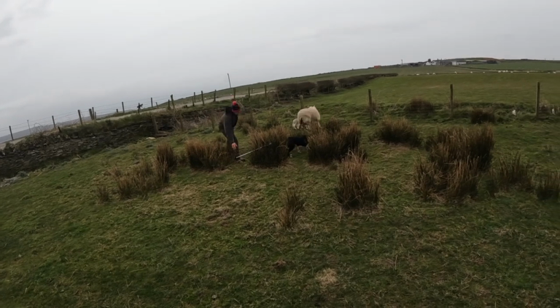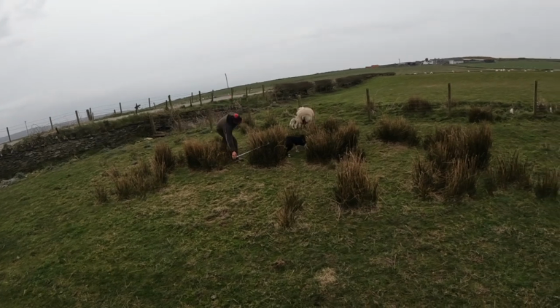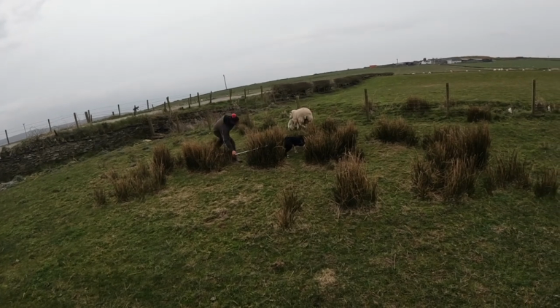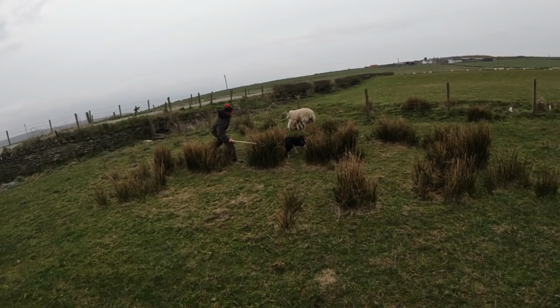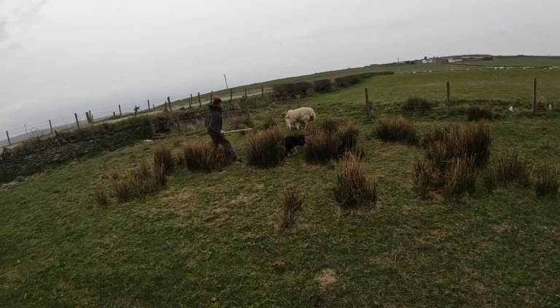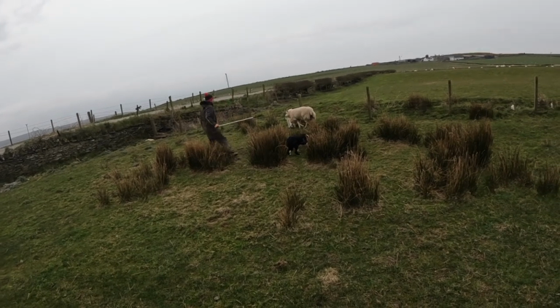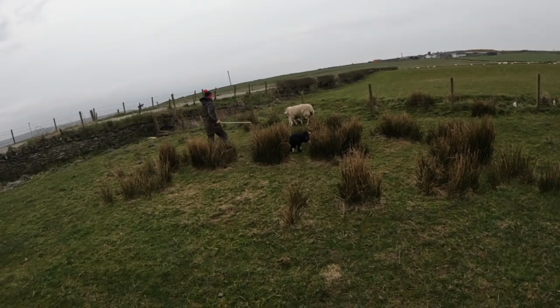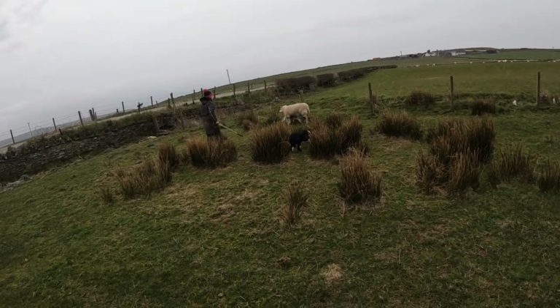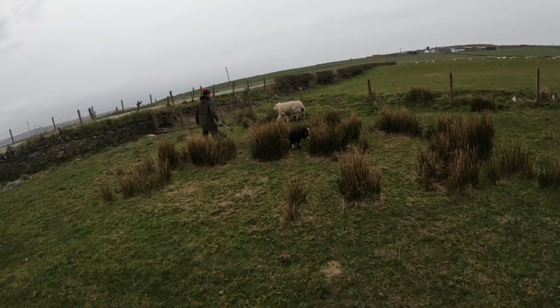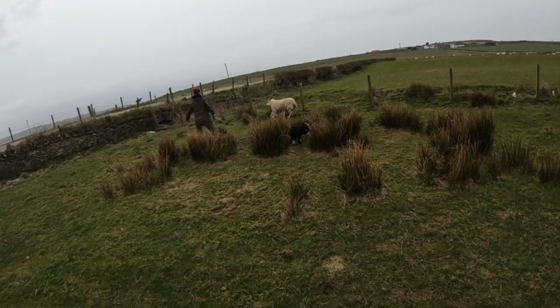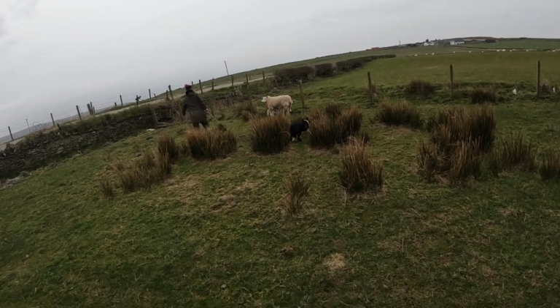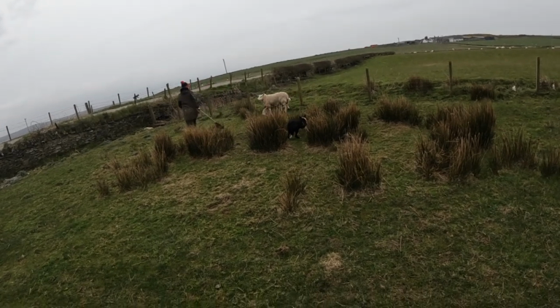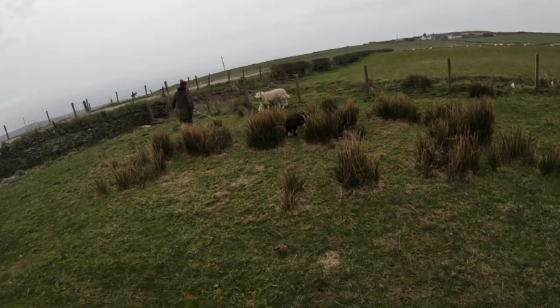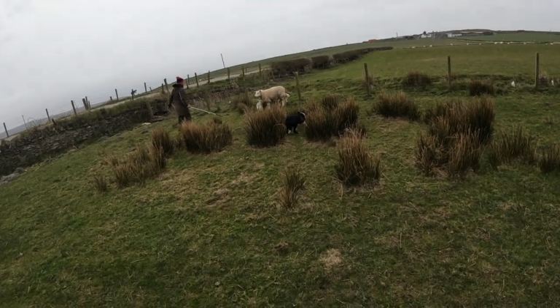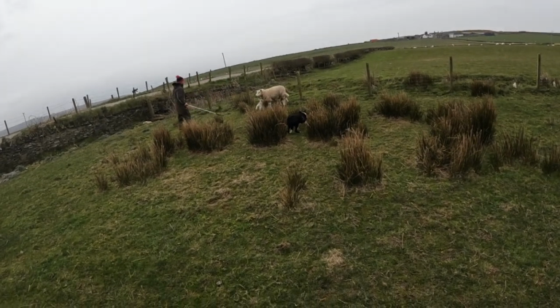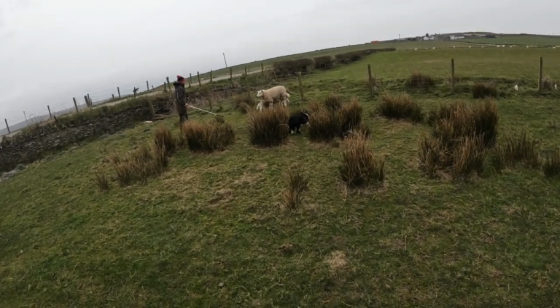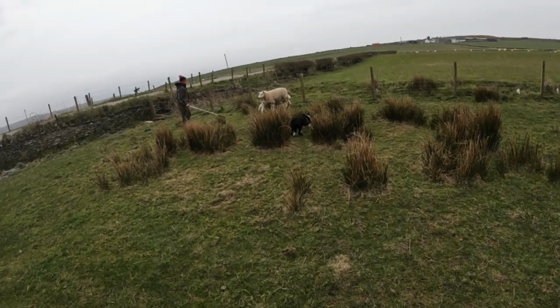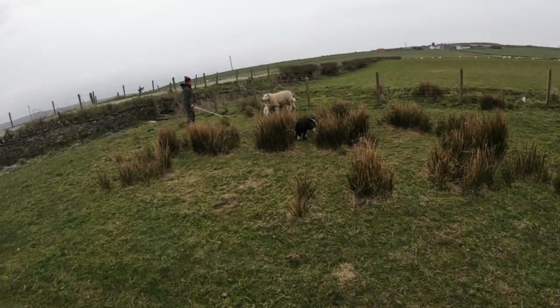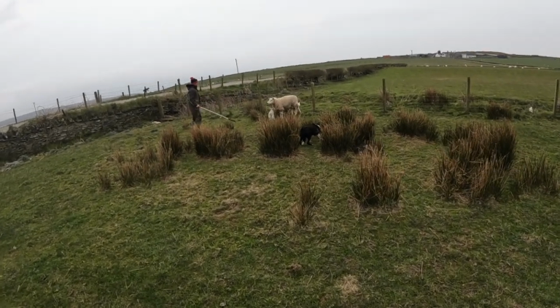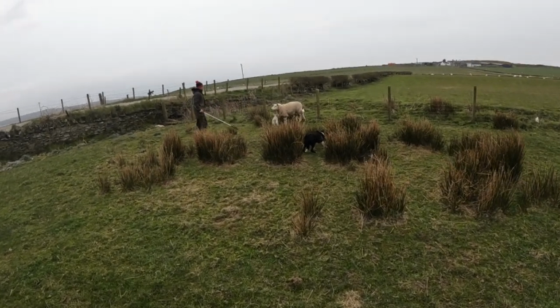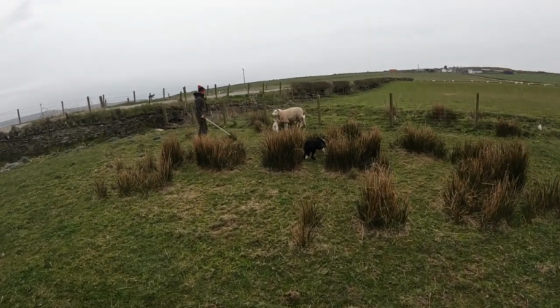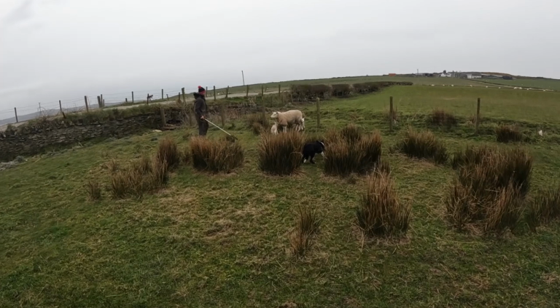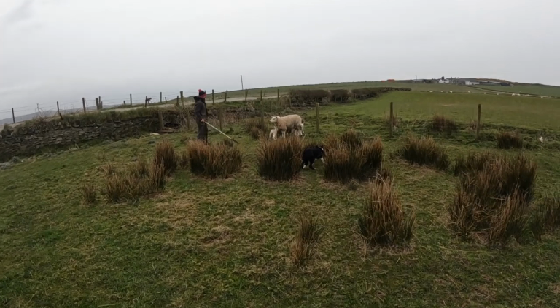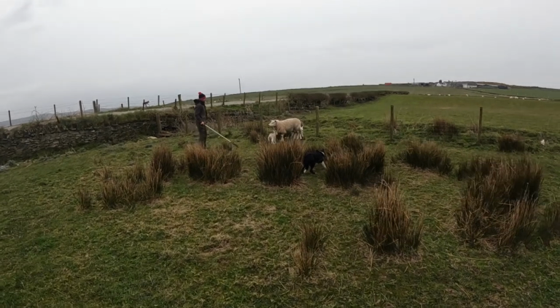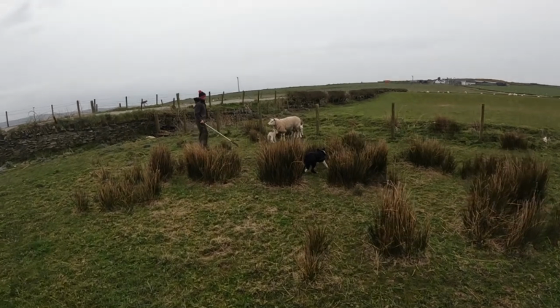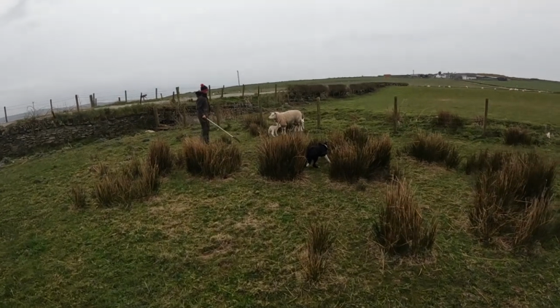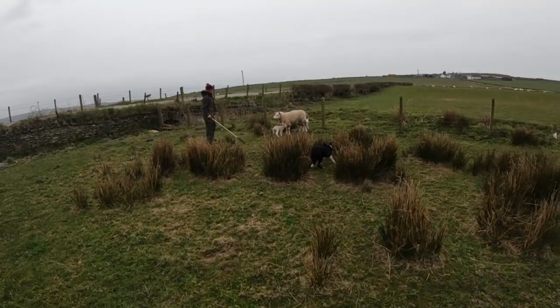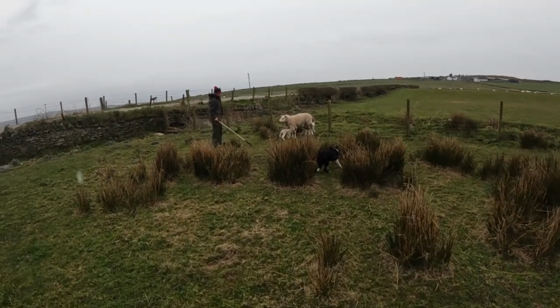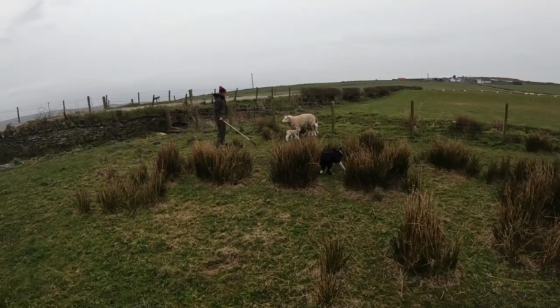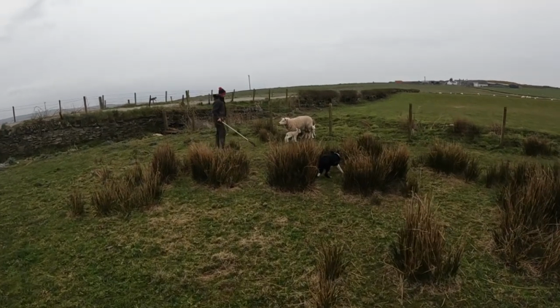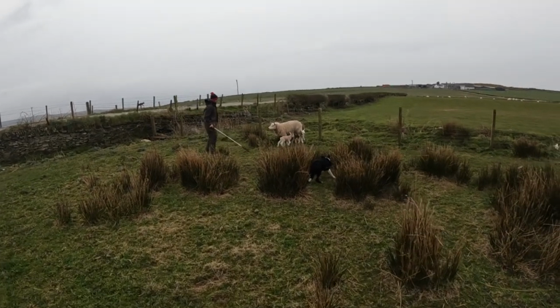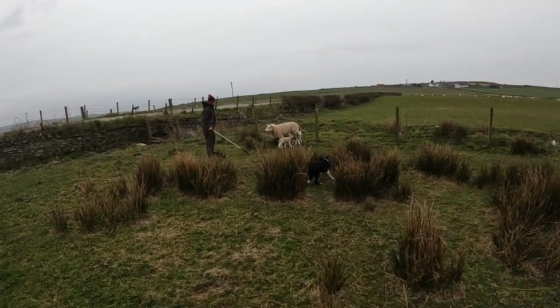Here's Ewan demonstrating the same technique with the leg crook and catching the sheep with another leg.